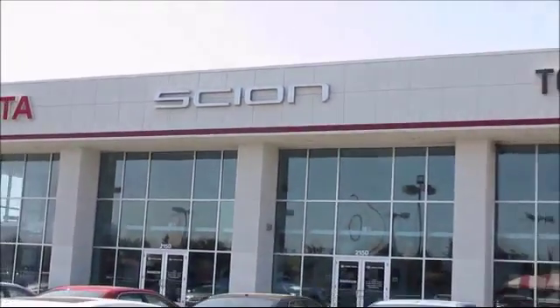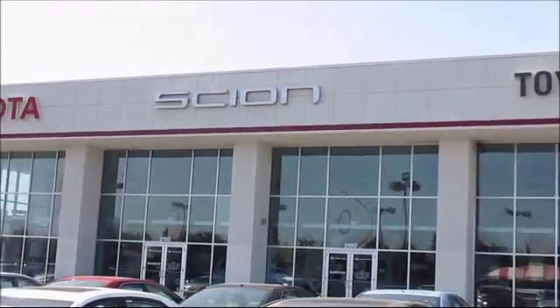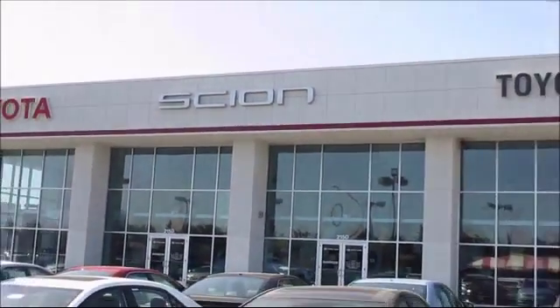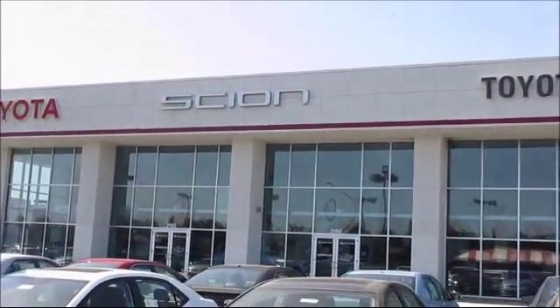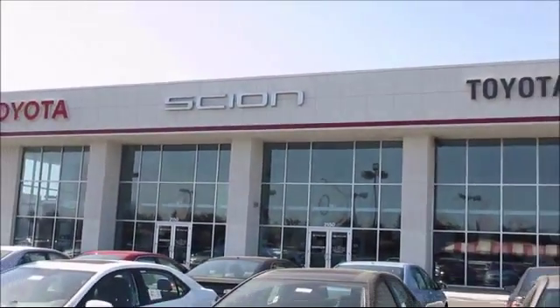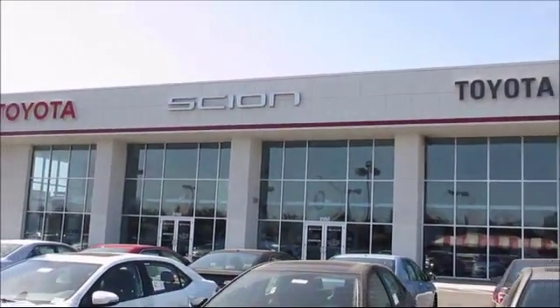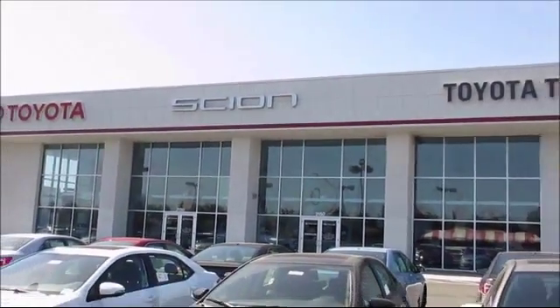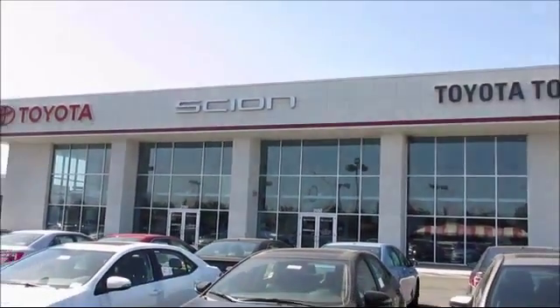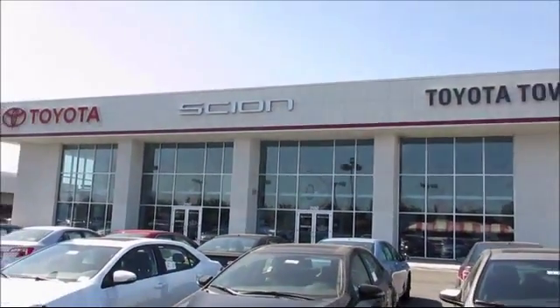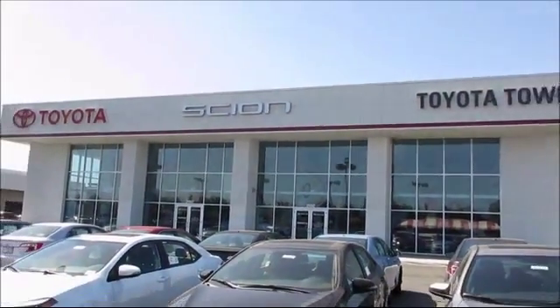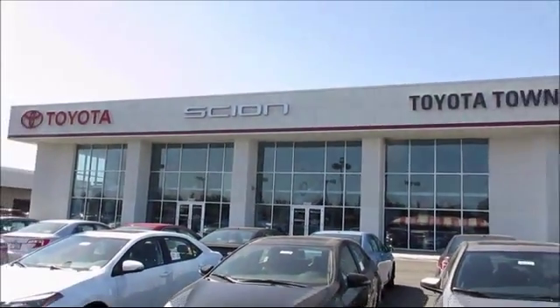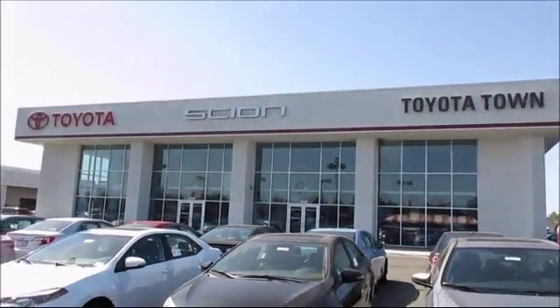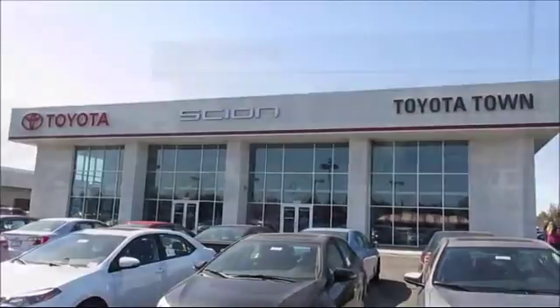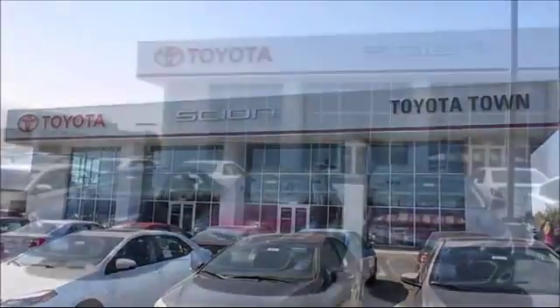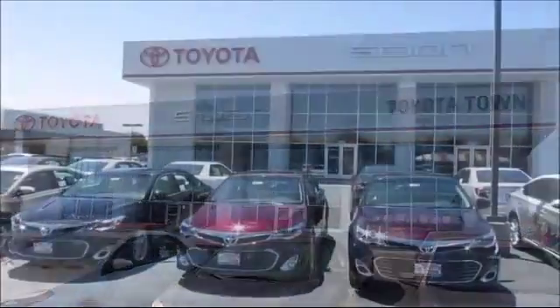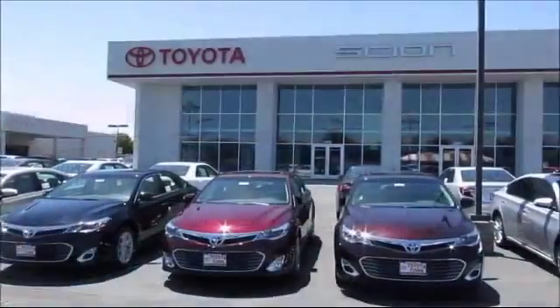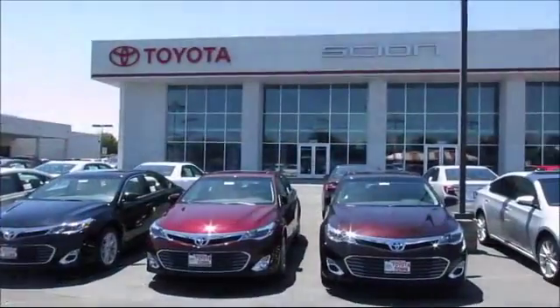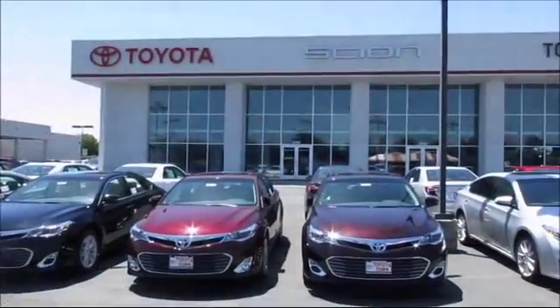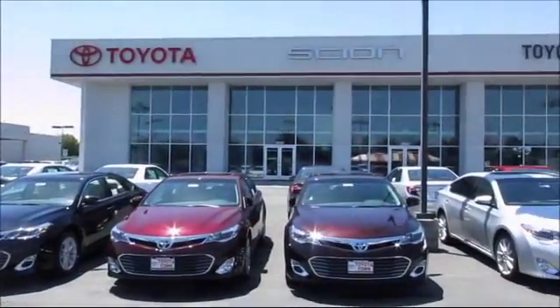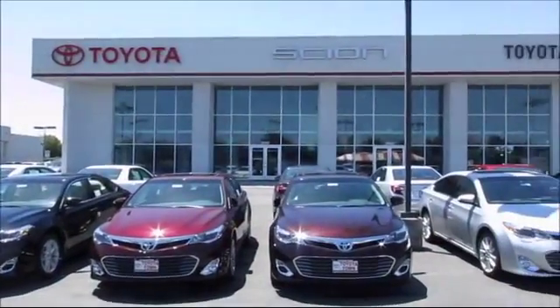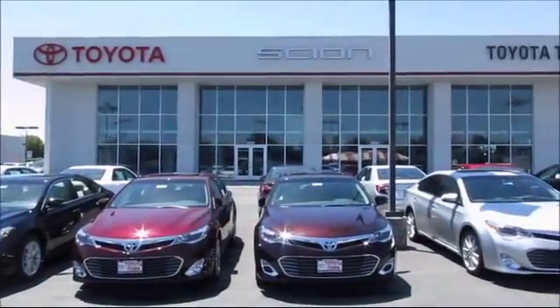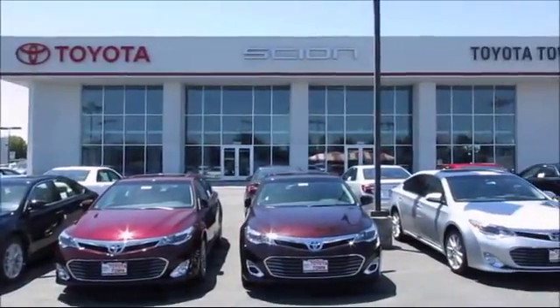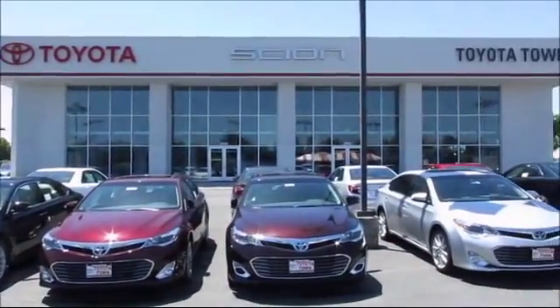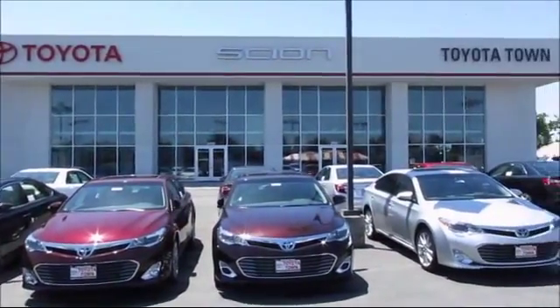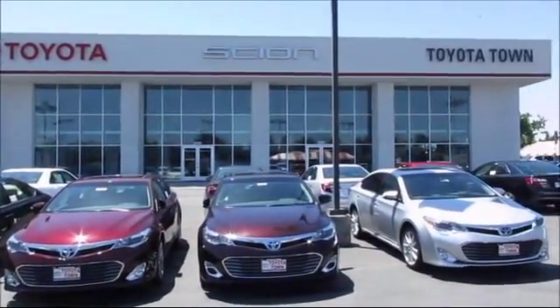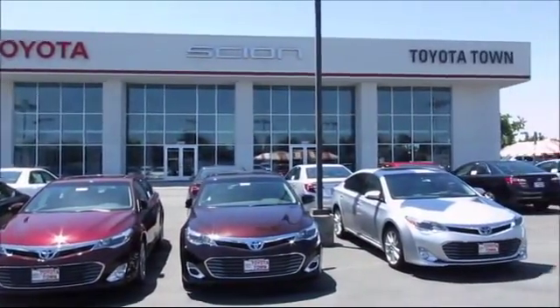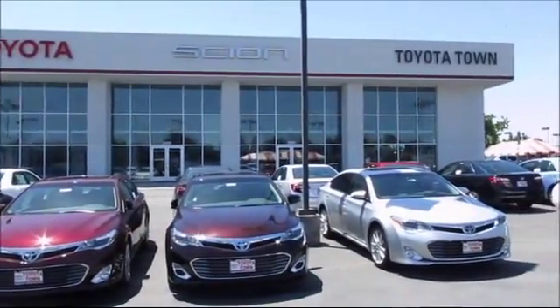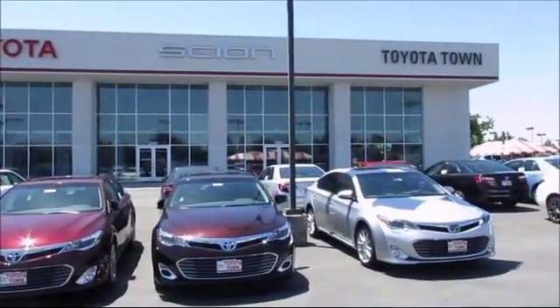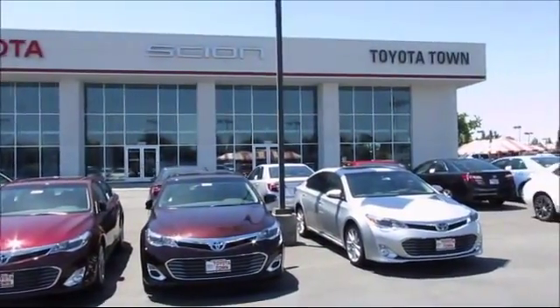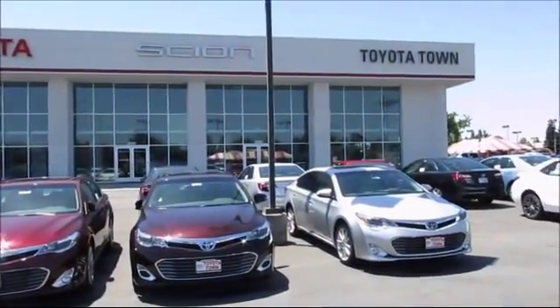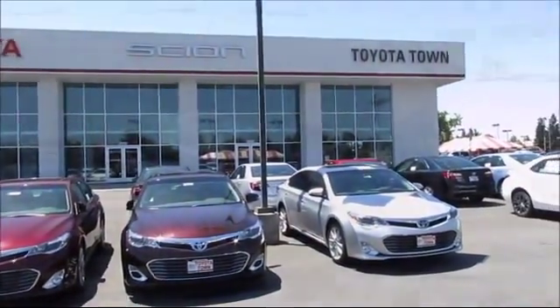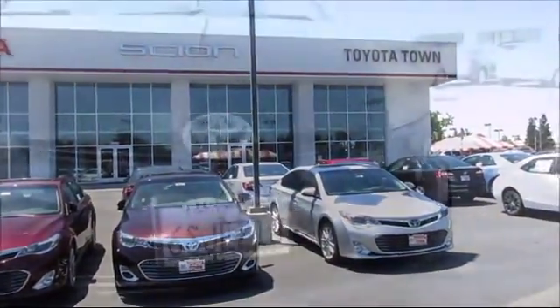For over 20 years, Toyota Town of Stockton has been one of the Central Valley's premier automotive dealerships.